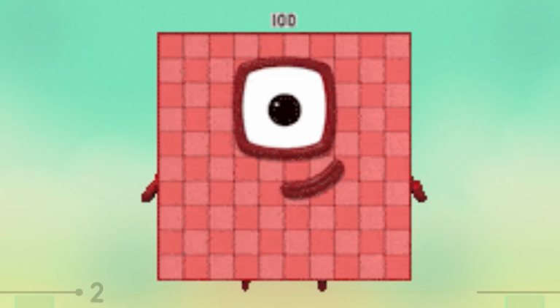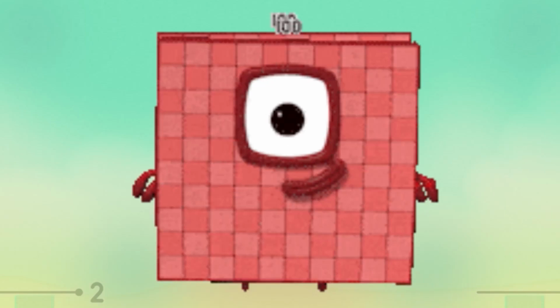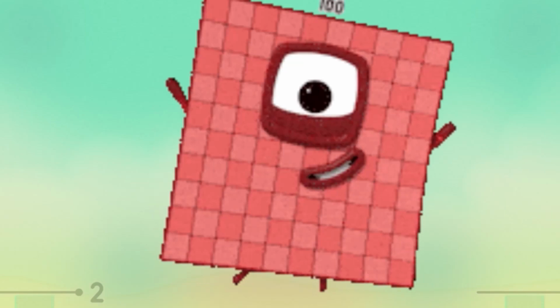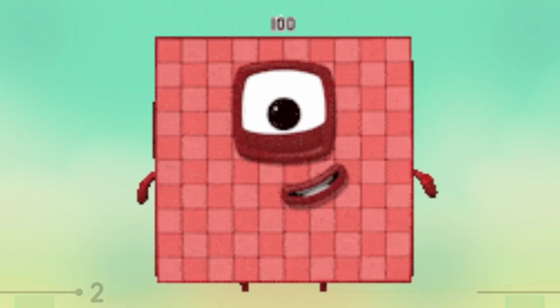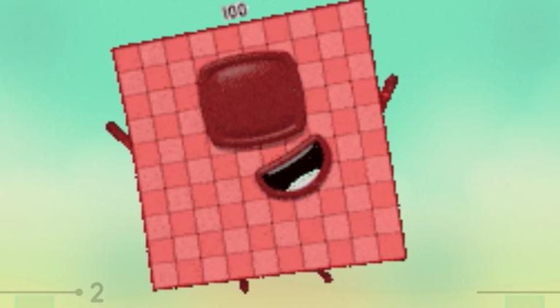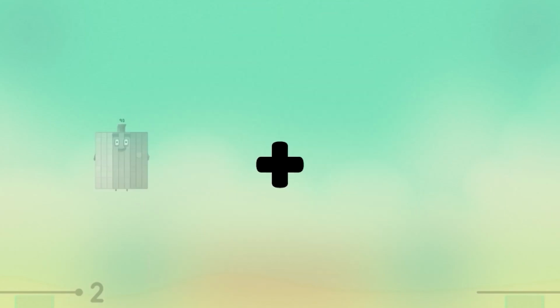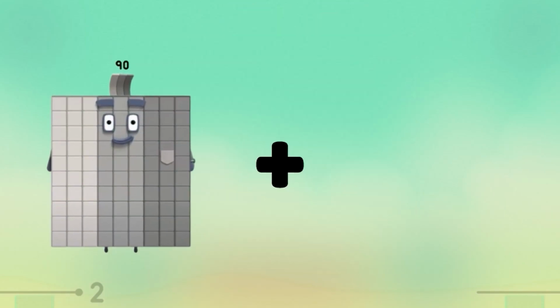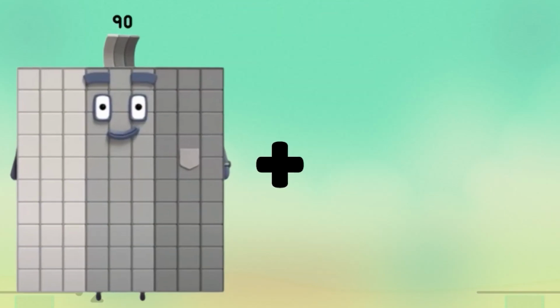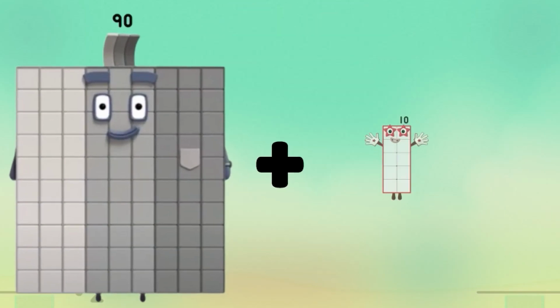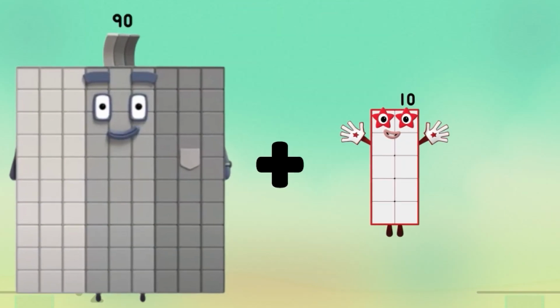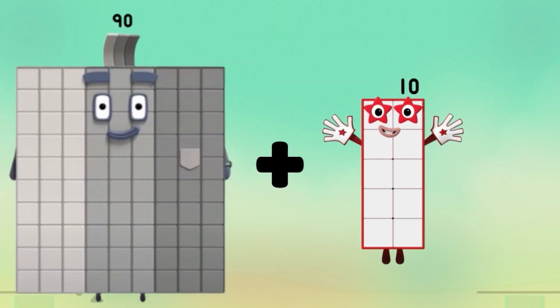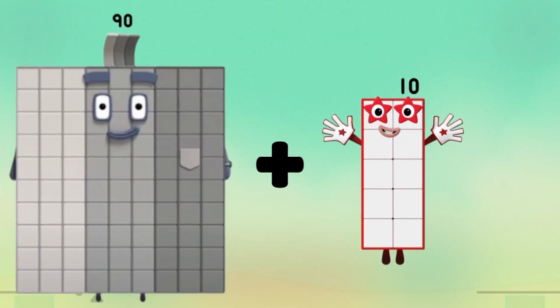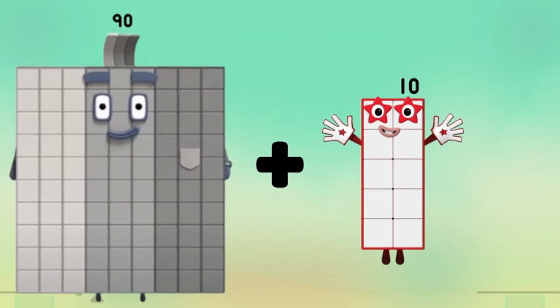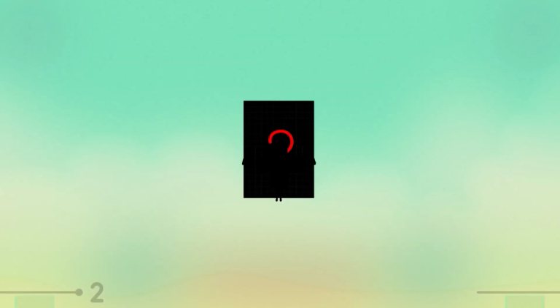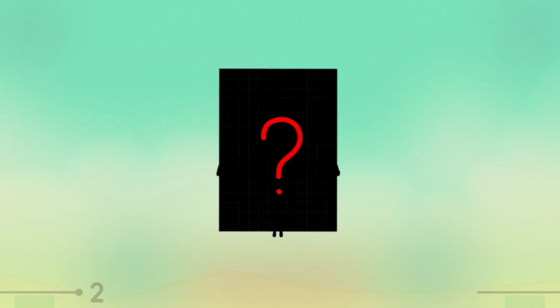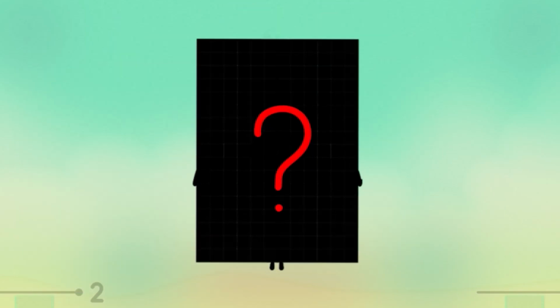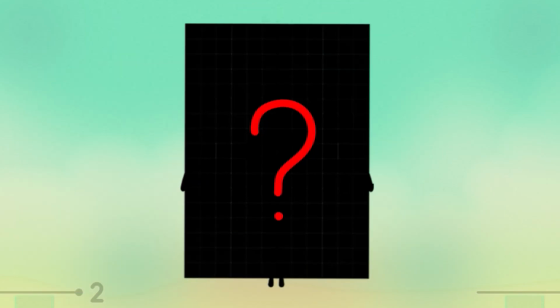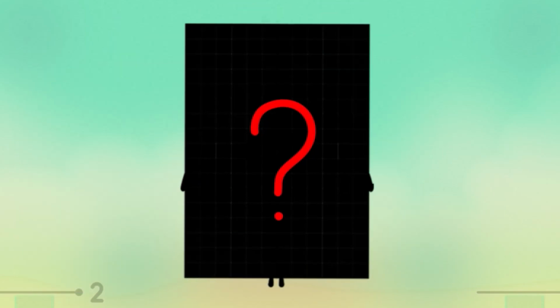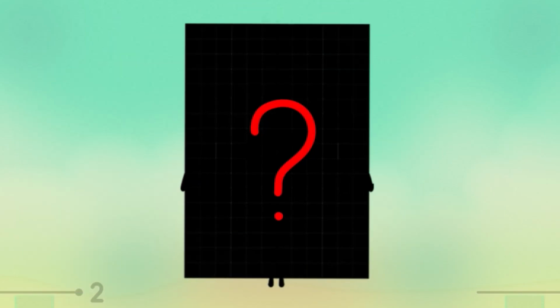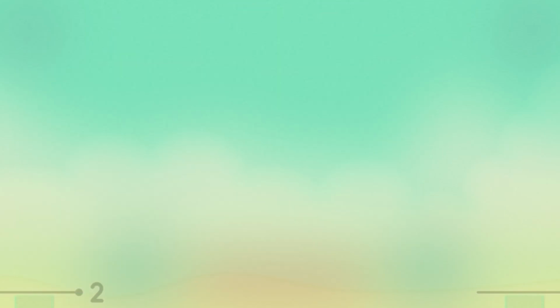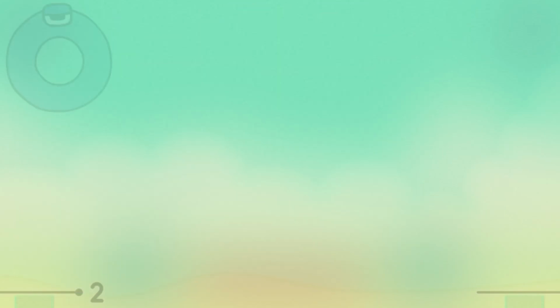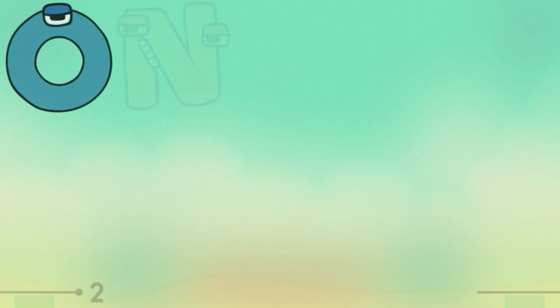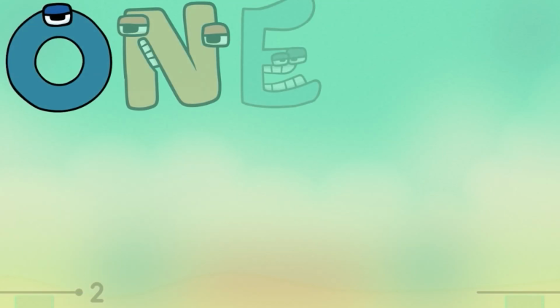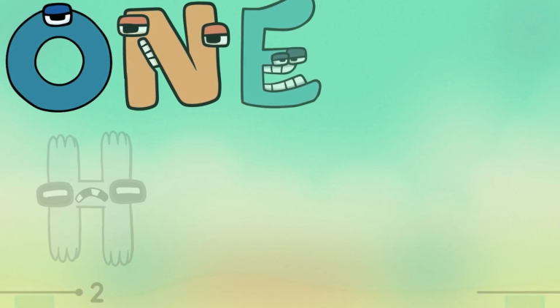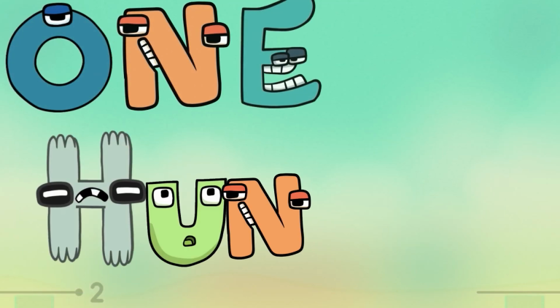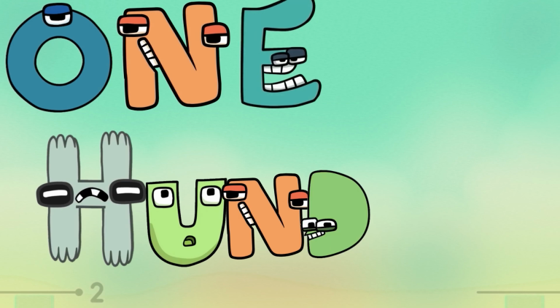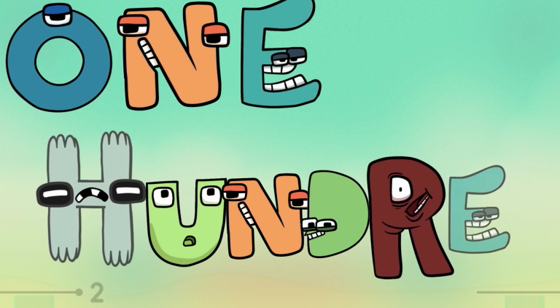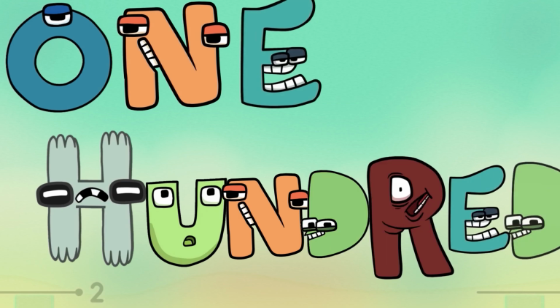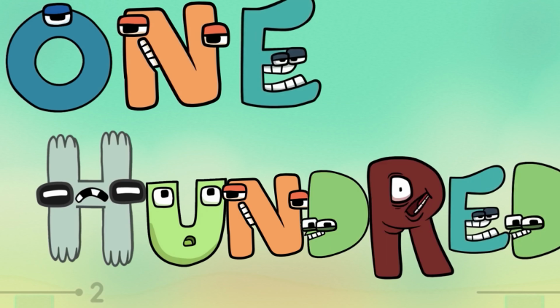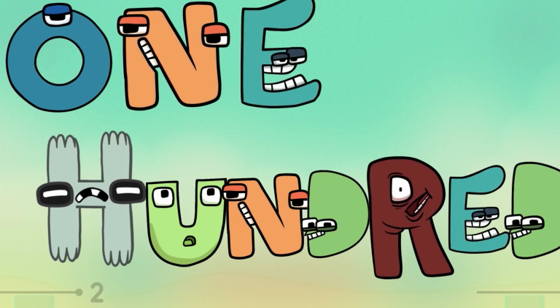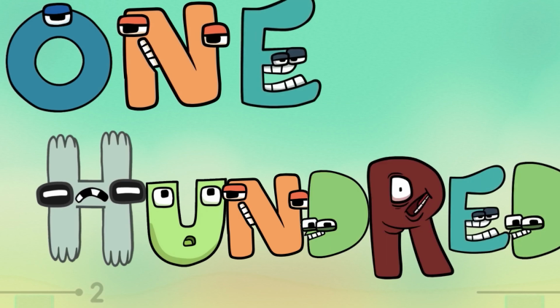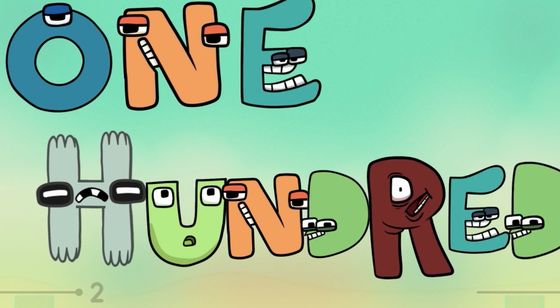Number block 90 plus 10. What's number block equal? 100!